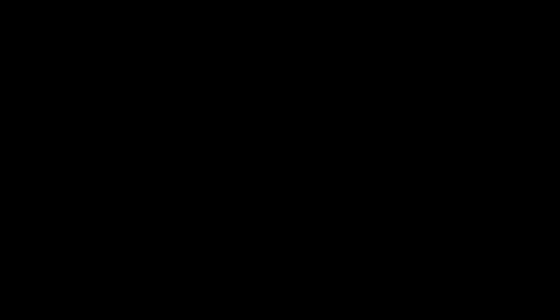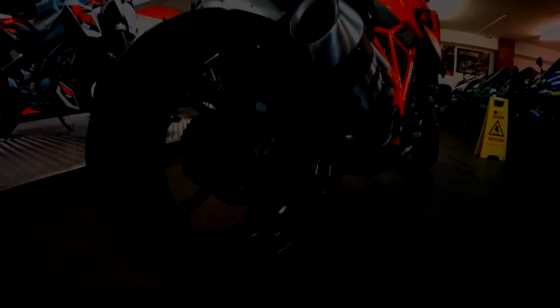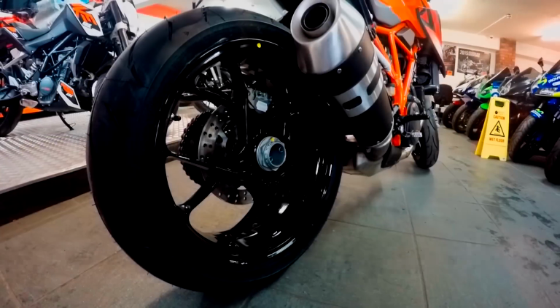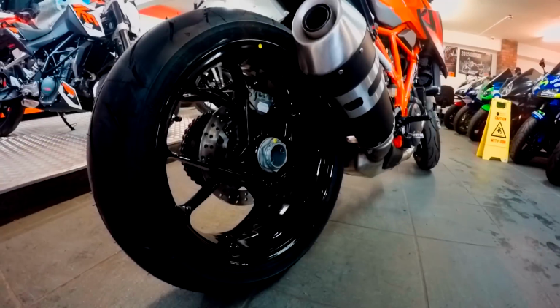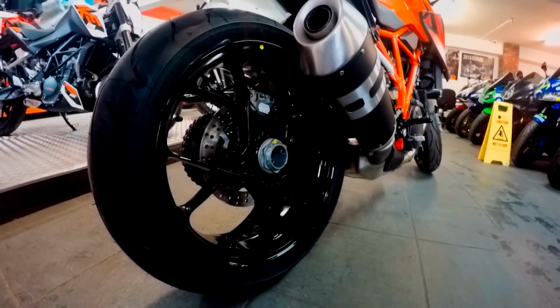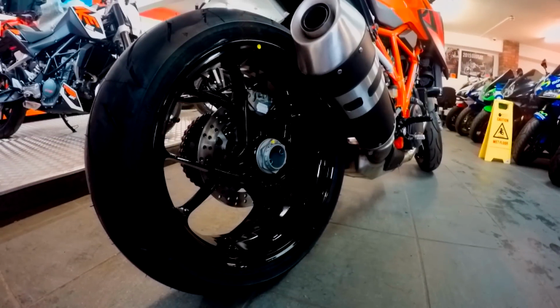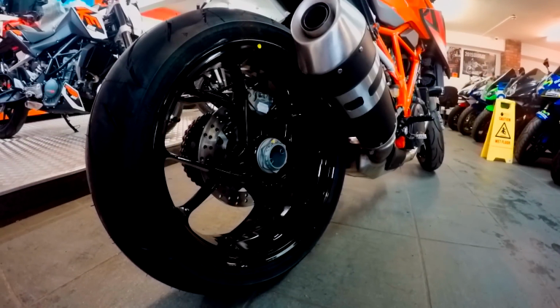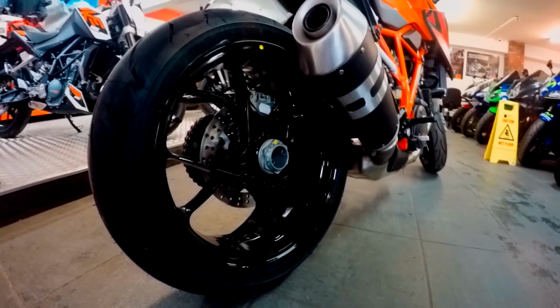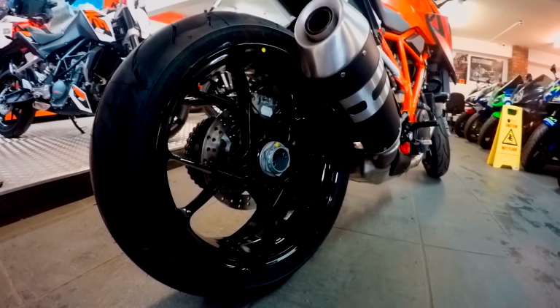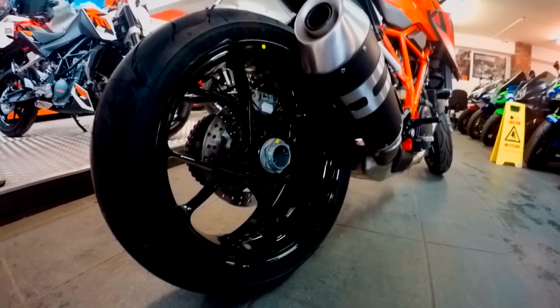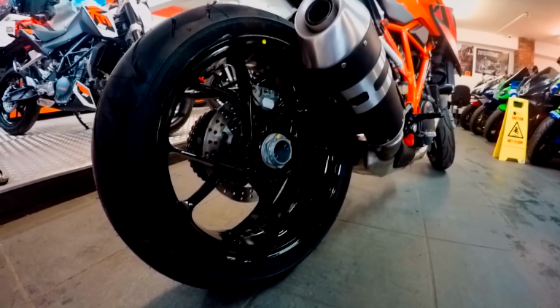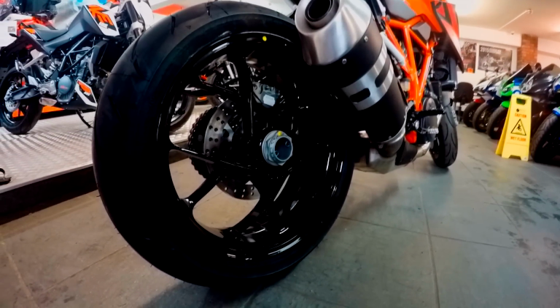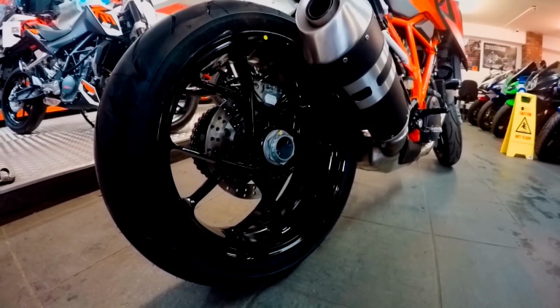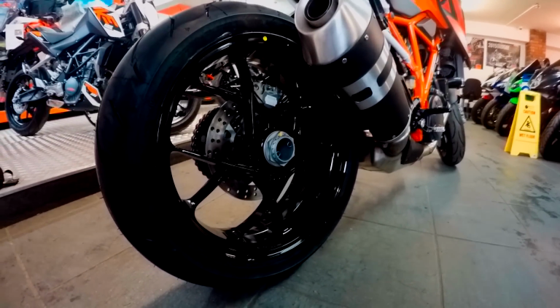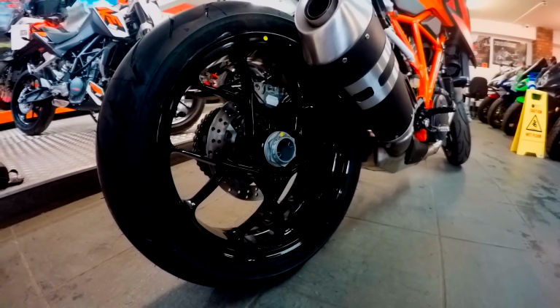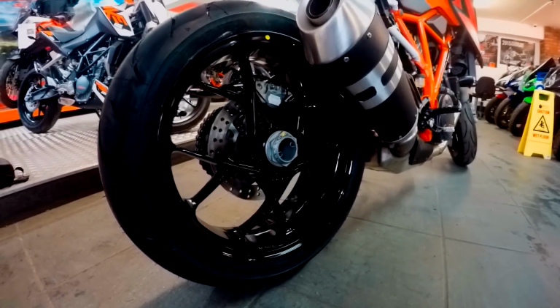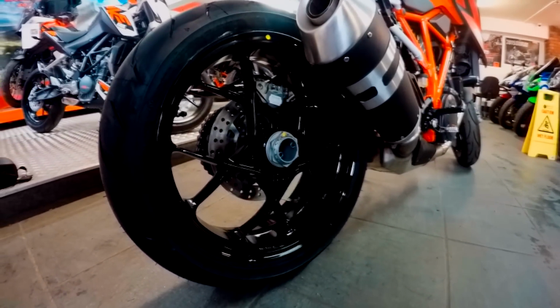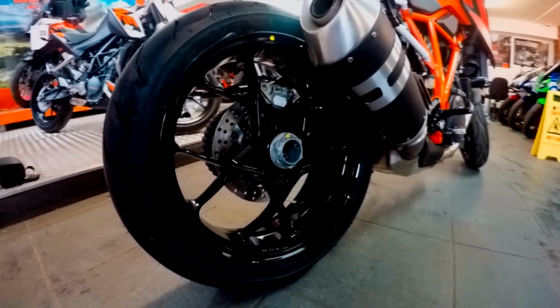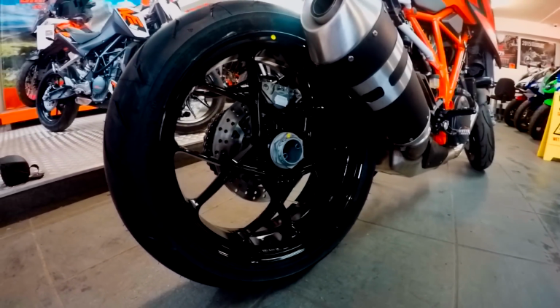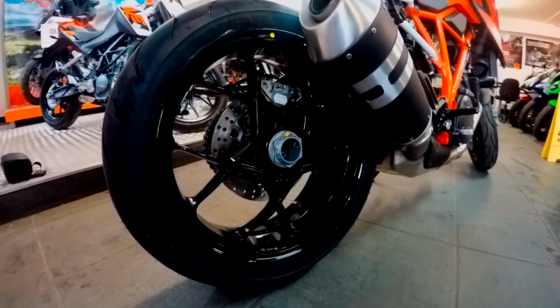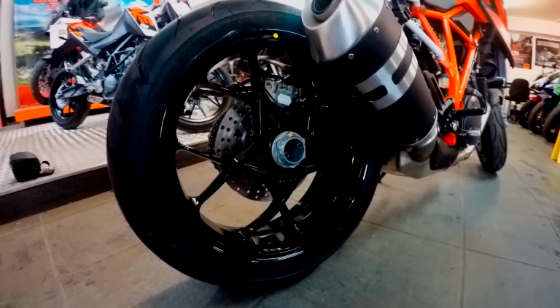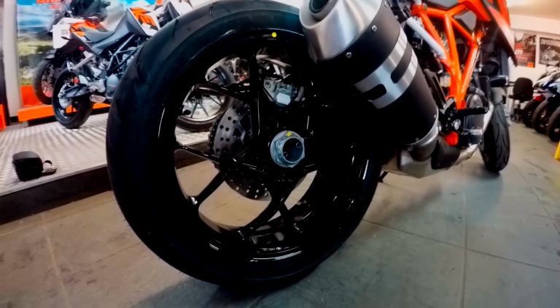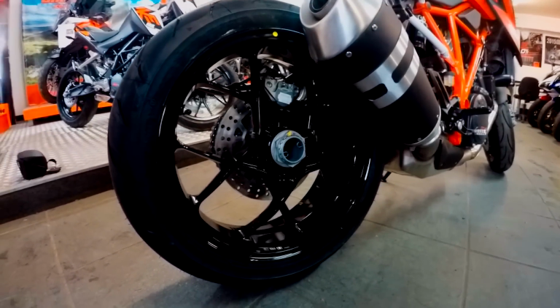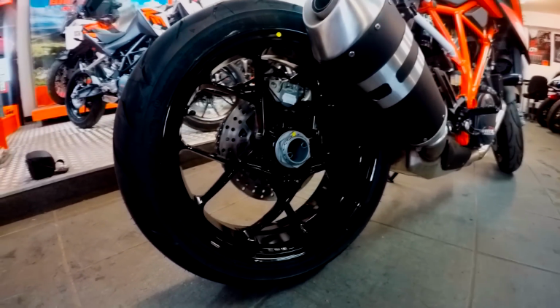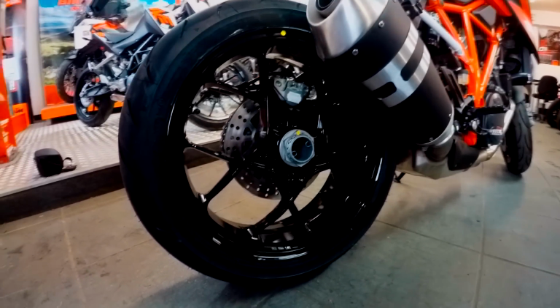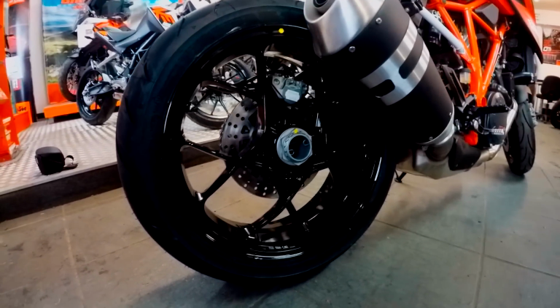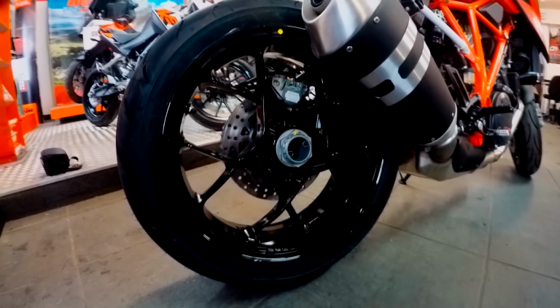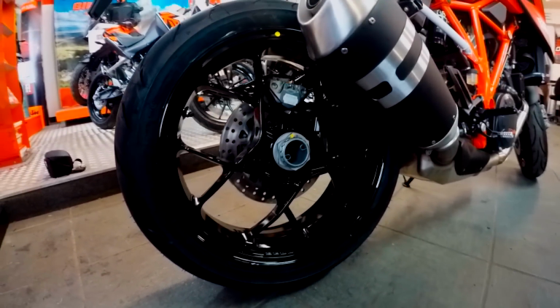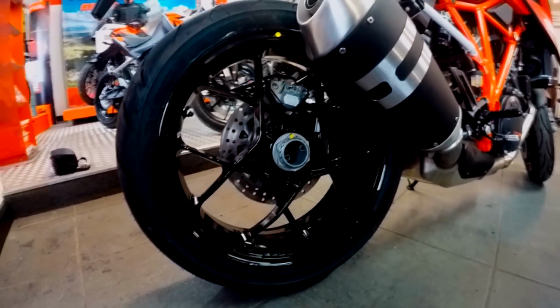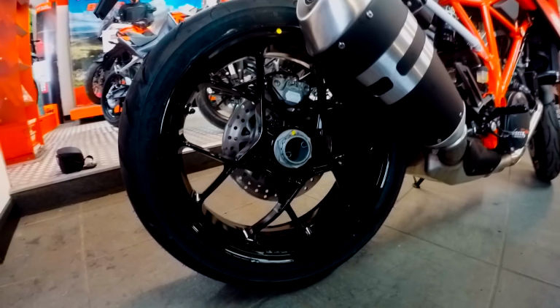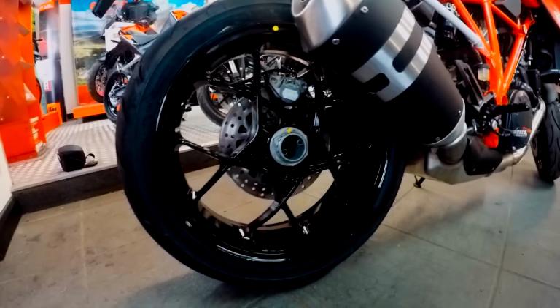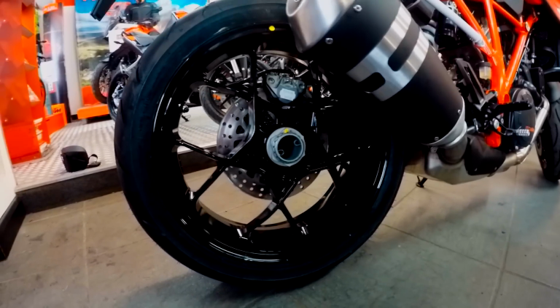At the back, we have another cast aluminium wheel, with a 190-55R17 rear tyre.